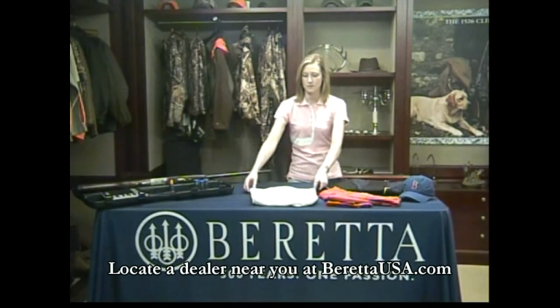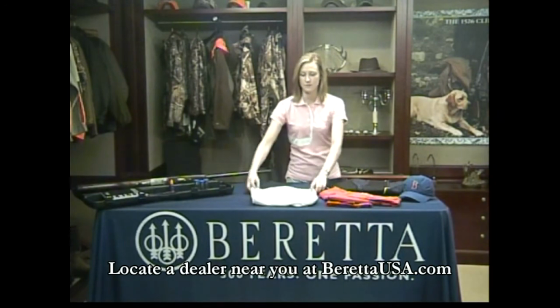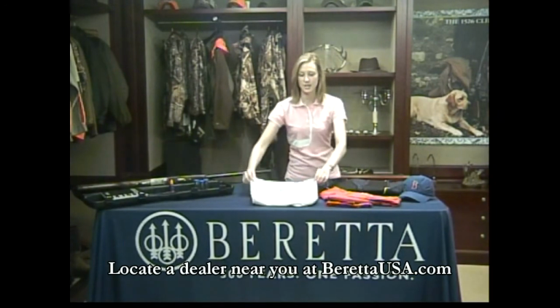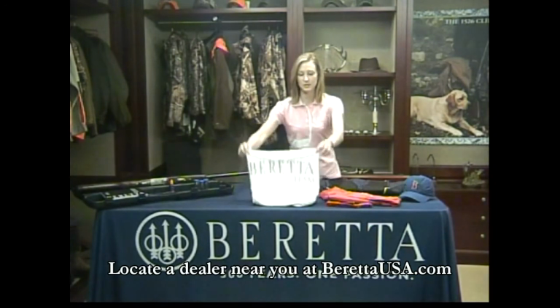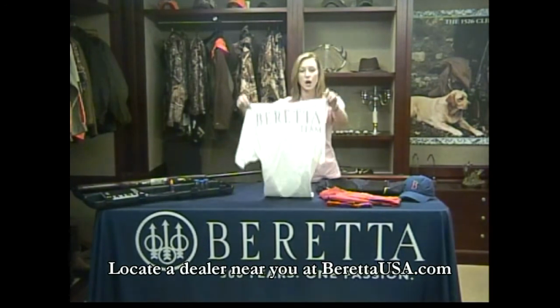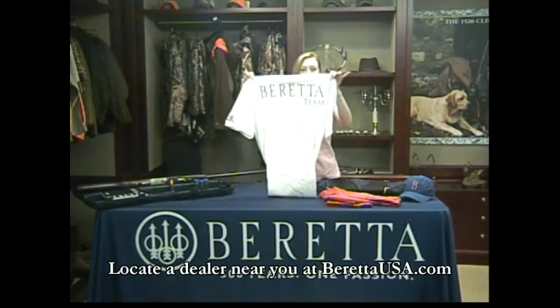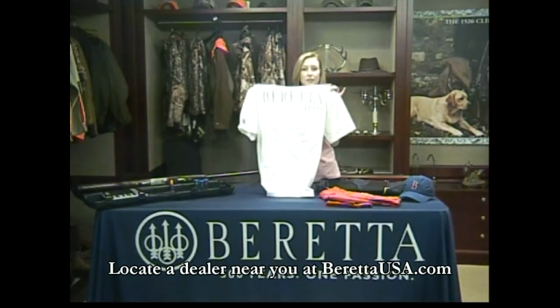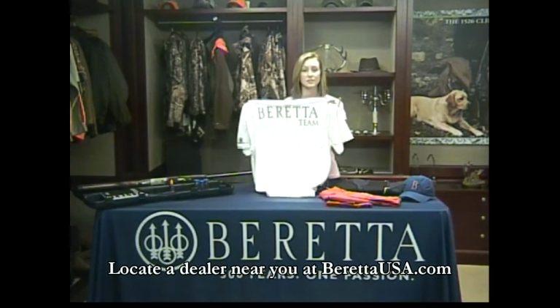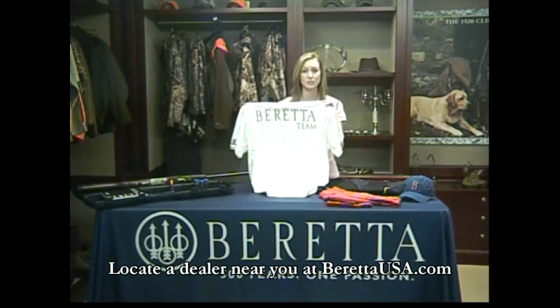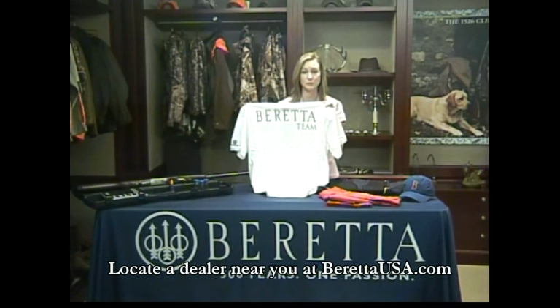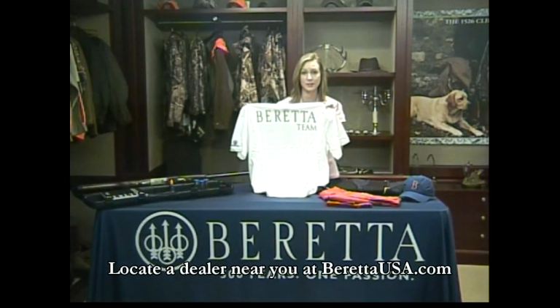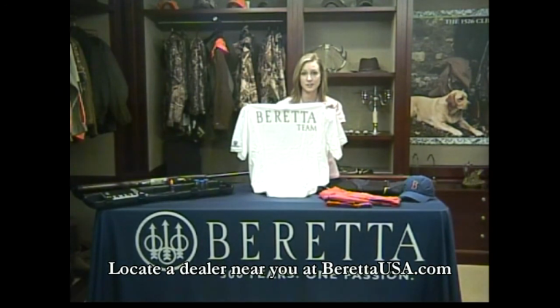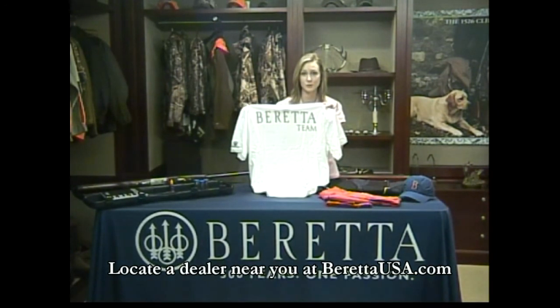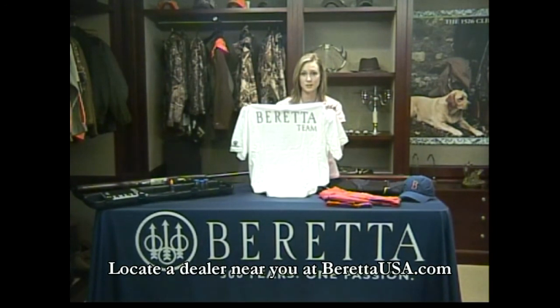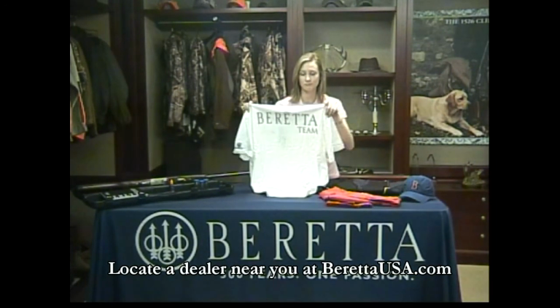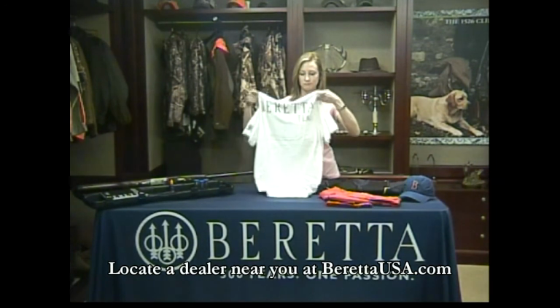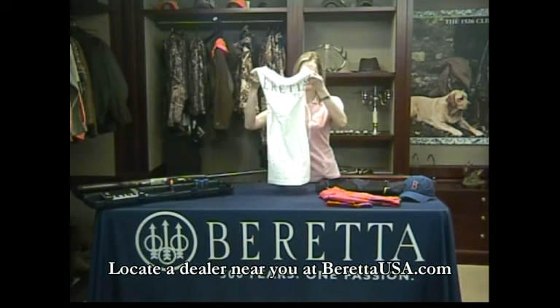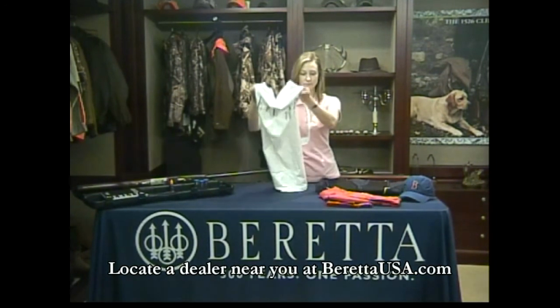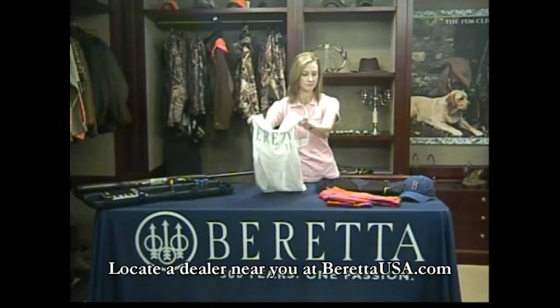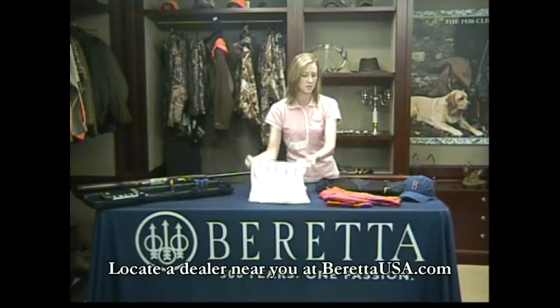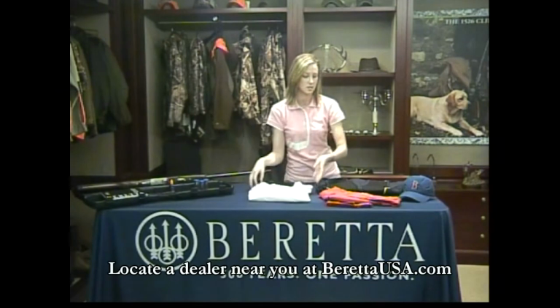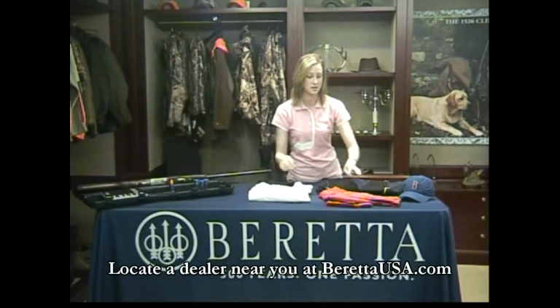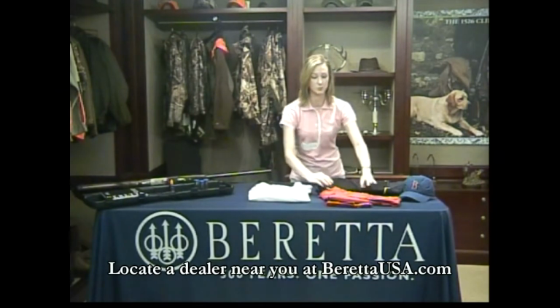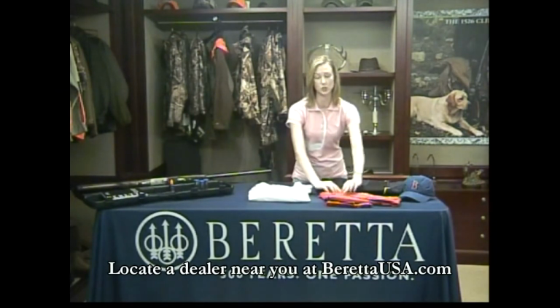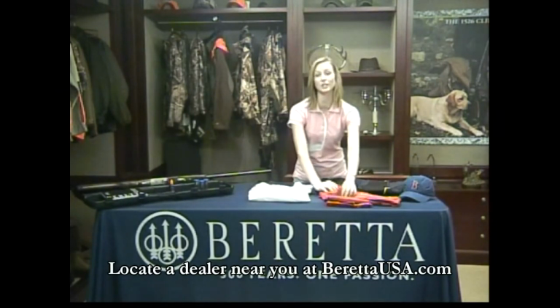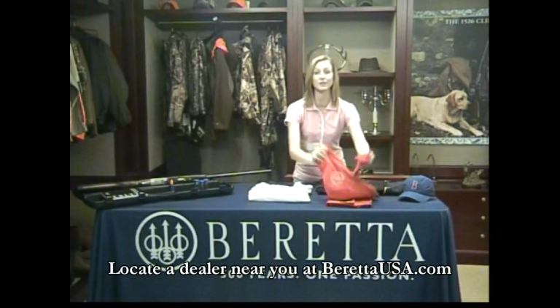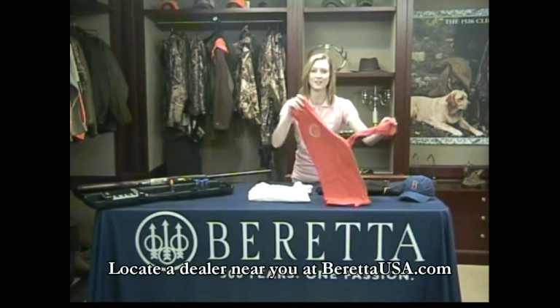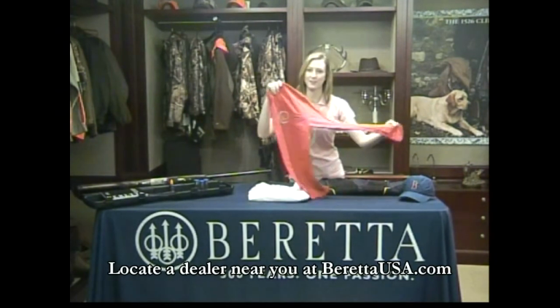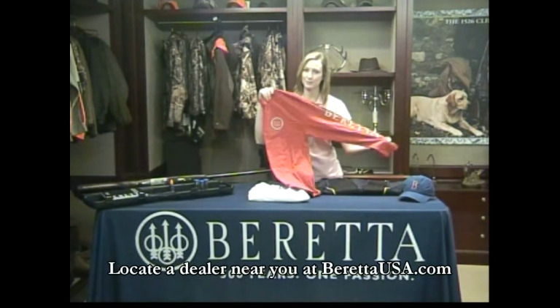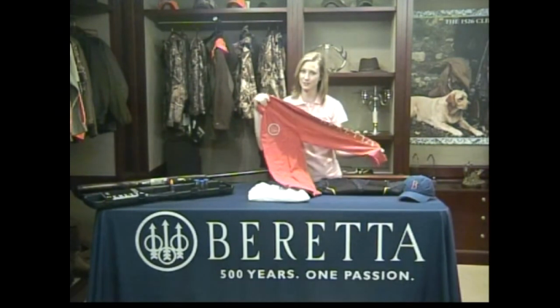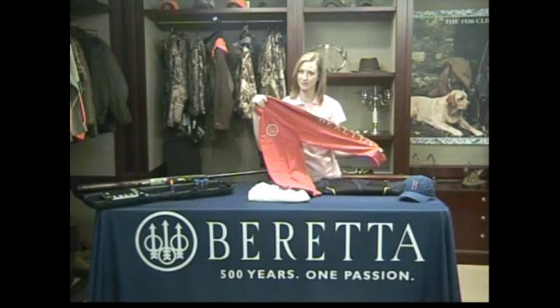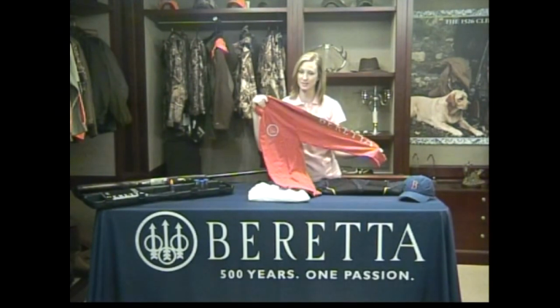For days when it's hot, we've got the signature Beretta Team shirt, and for days when it's chilly, it even comes in a long sleeve.